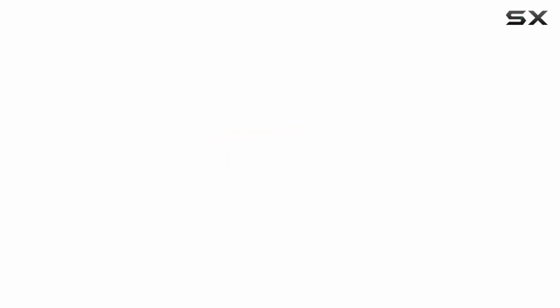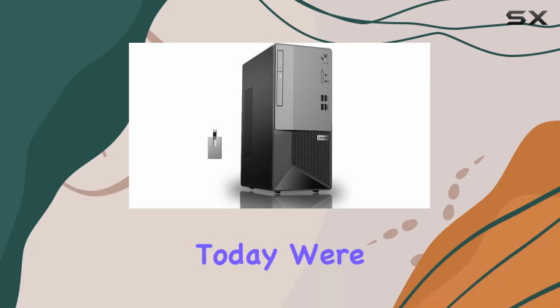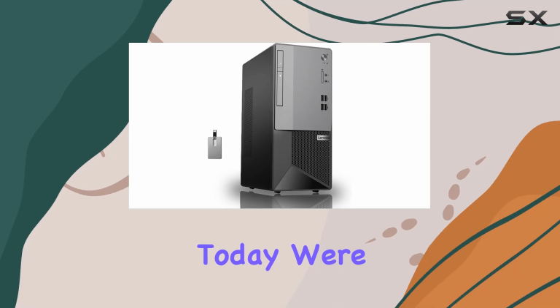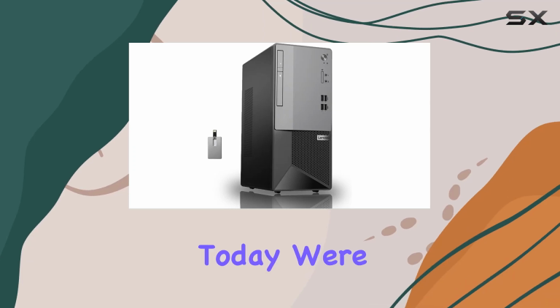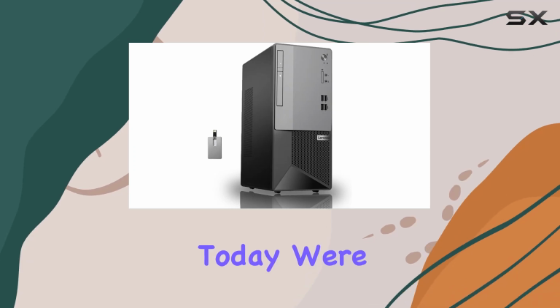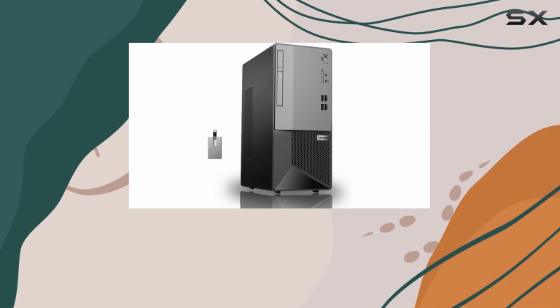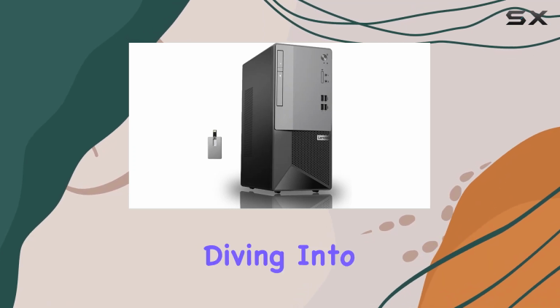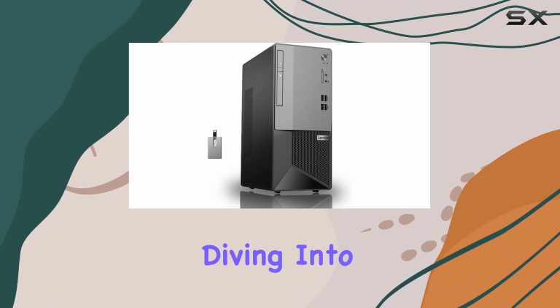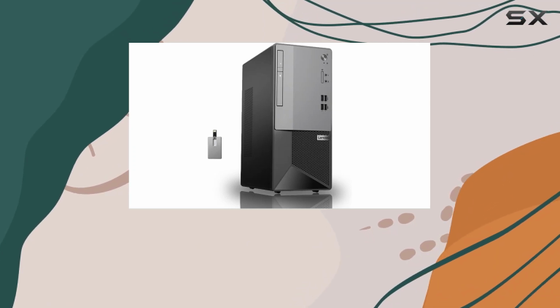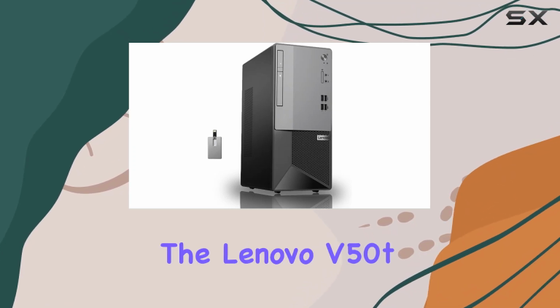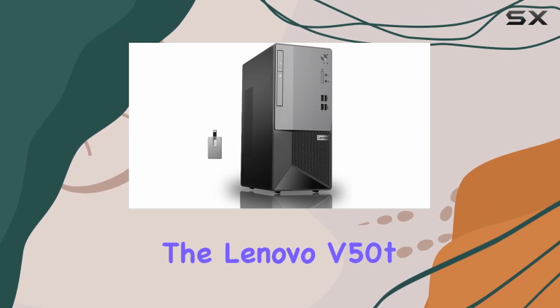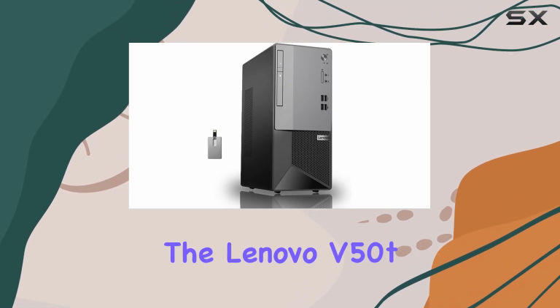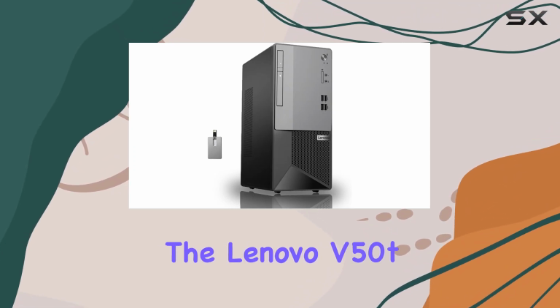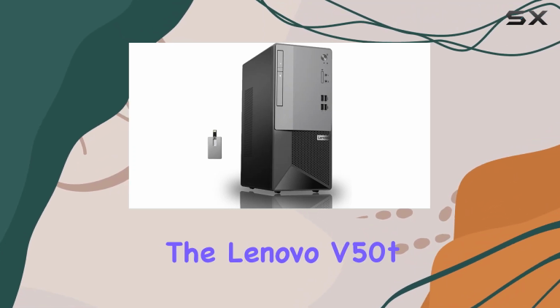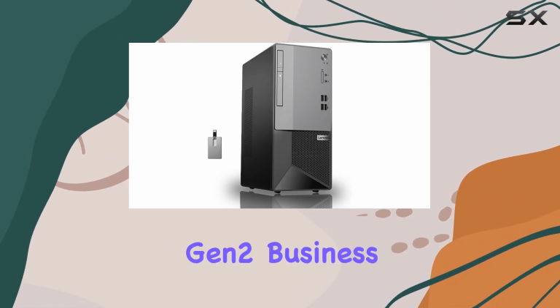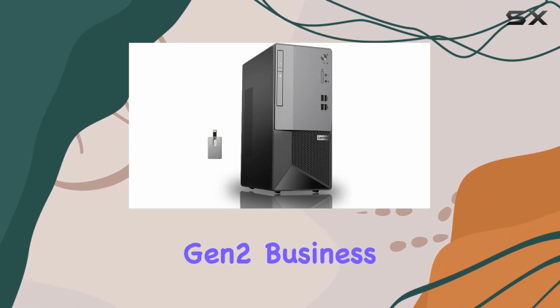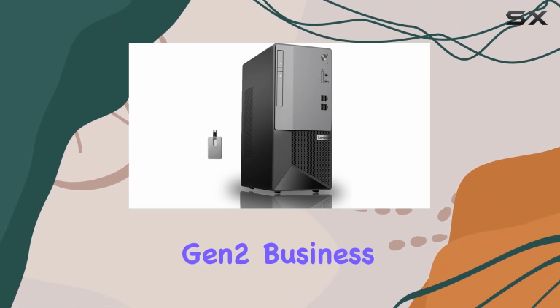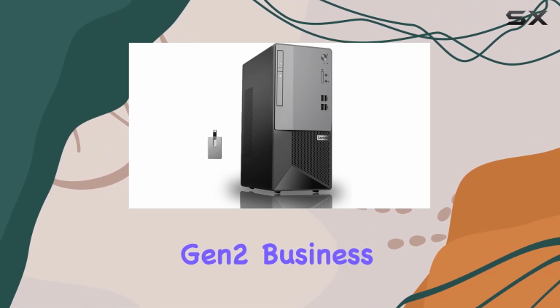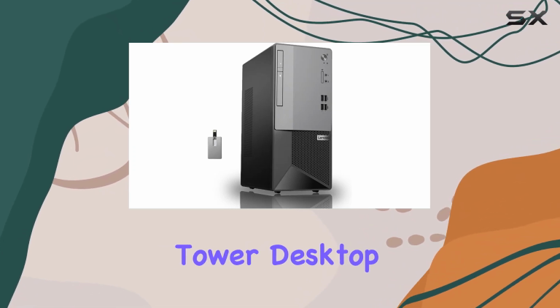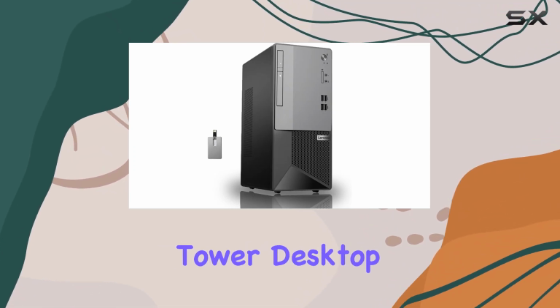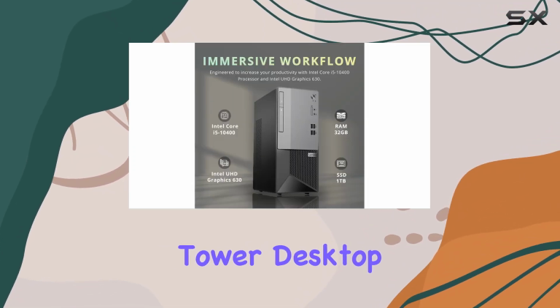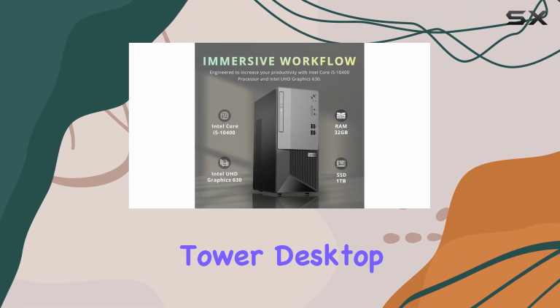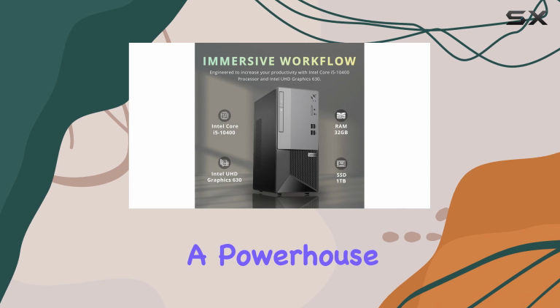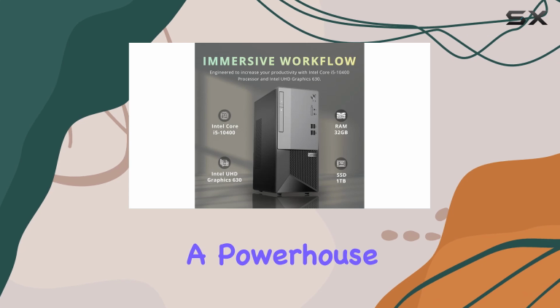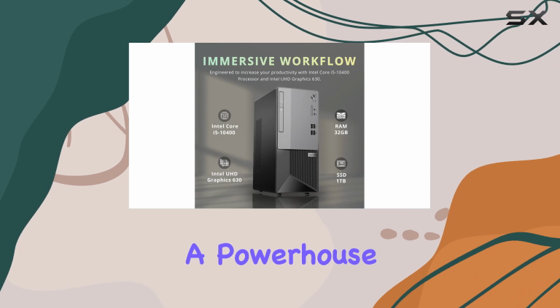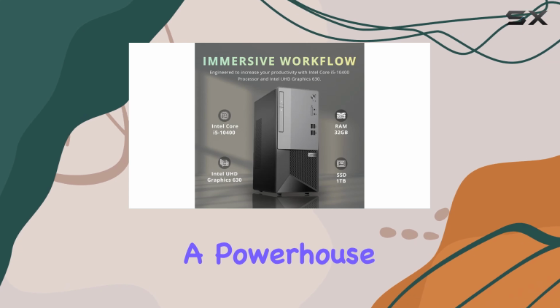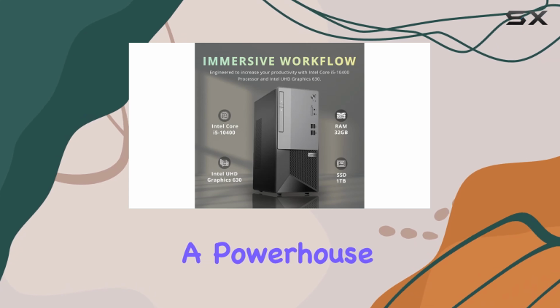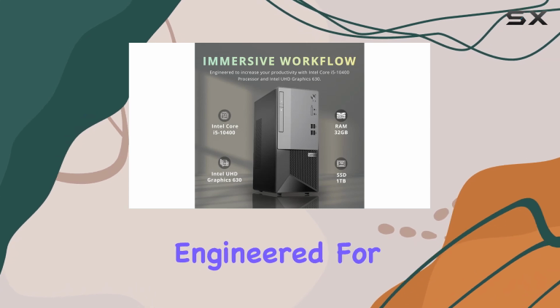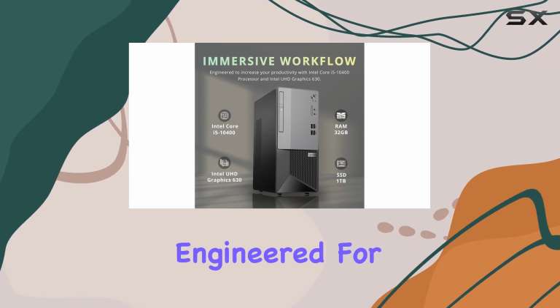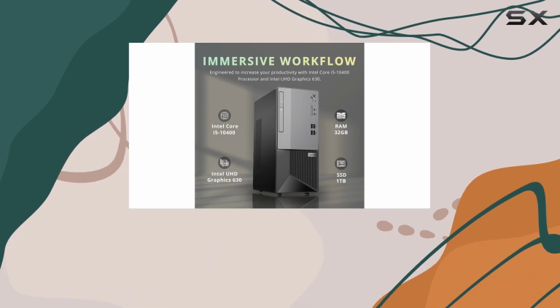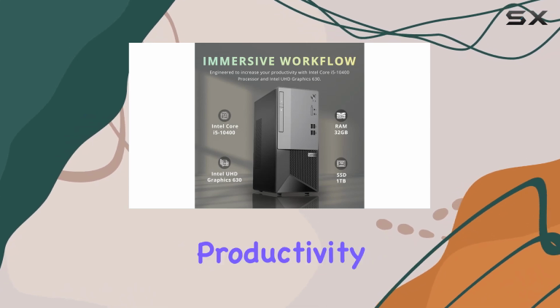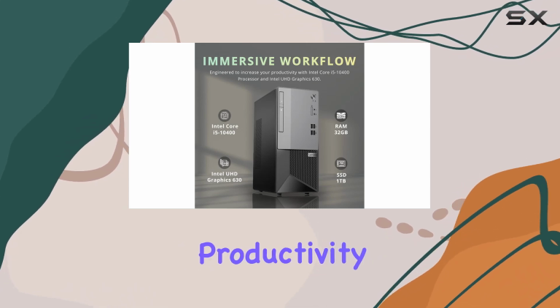Today, we're diving into the Lenovo V50T Gen 2 Business Tower Desktop, a powerhouse engineered for productivity.